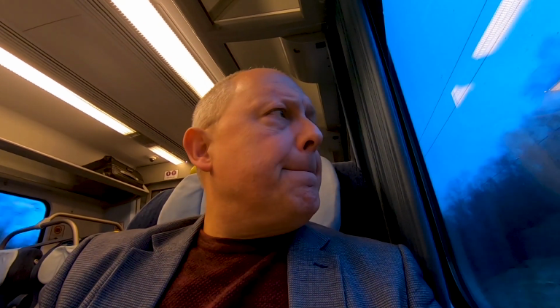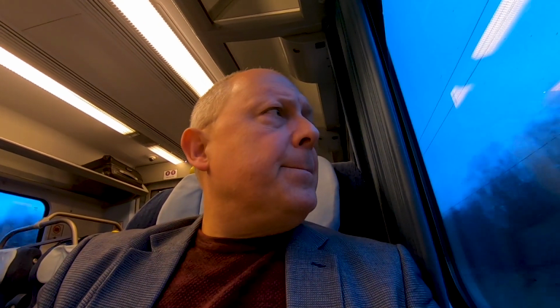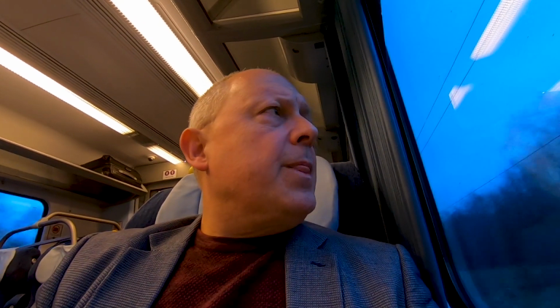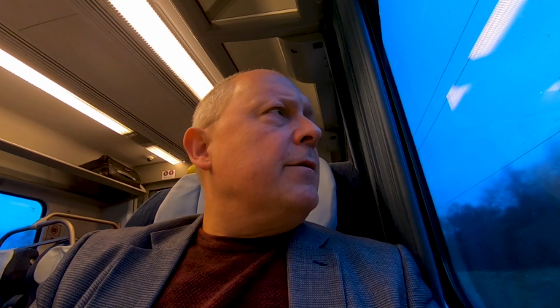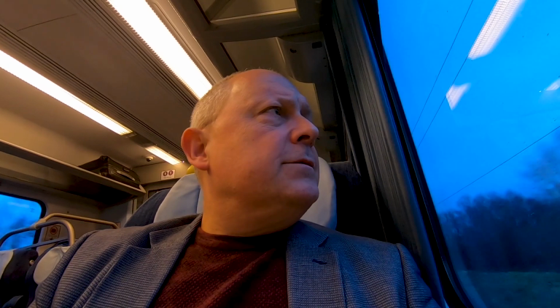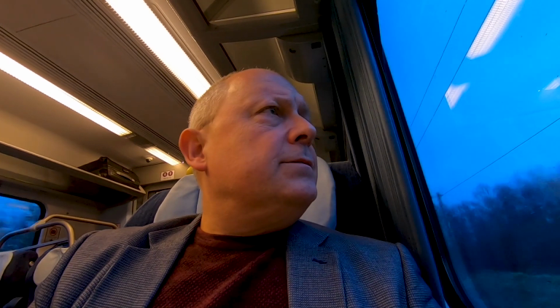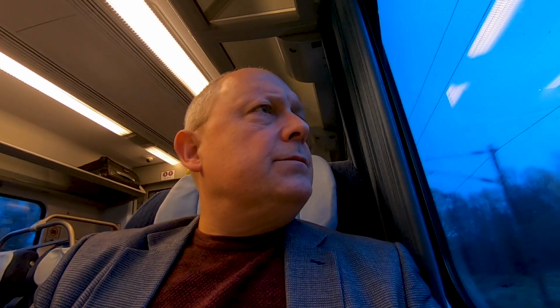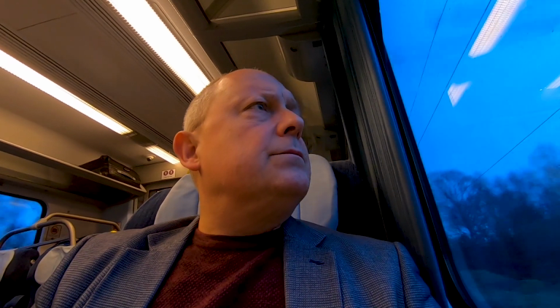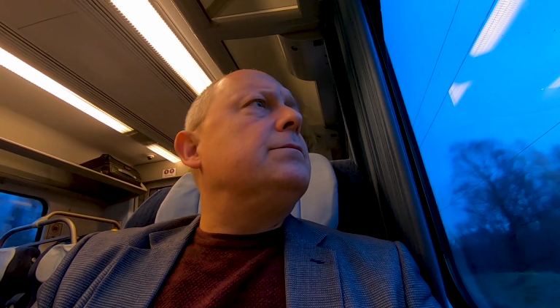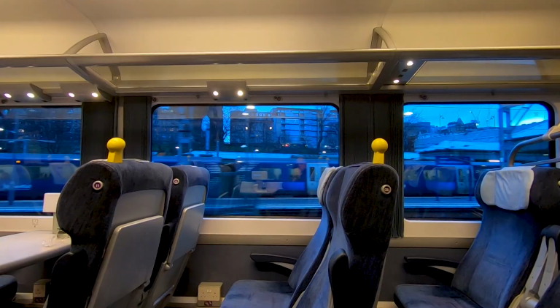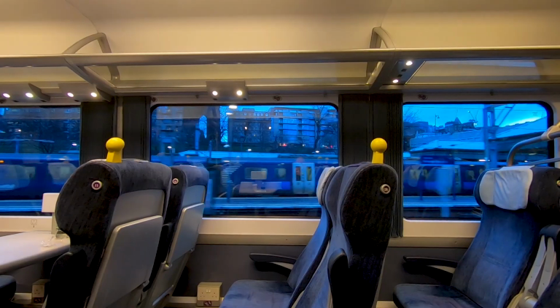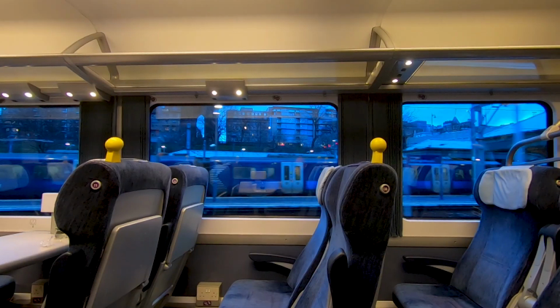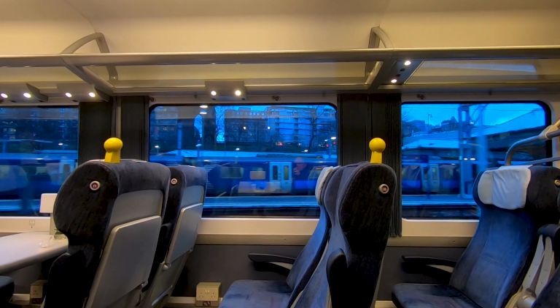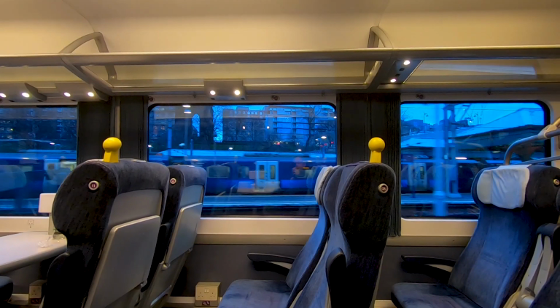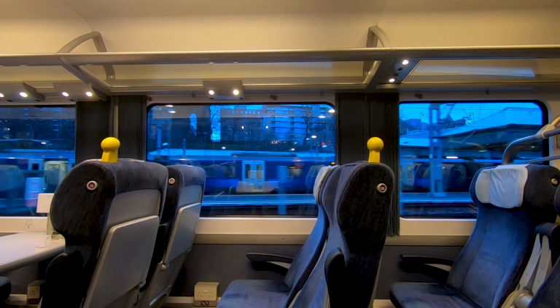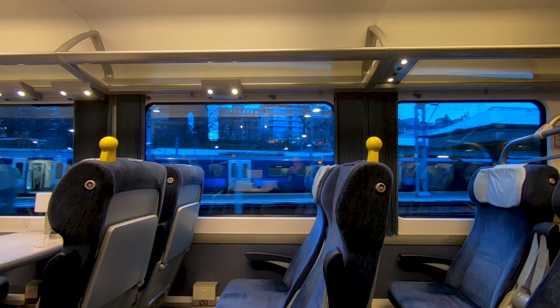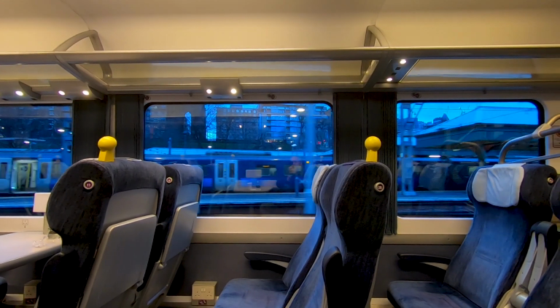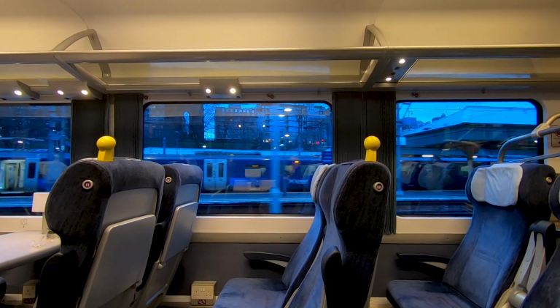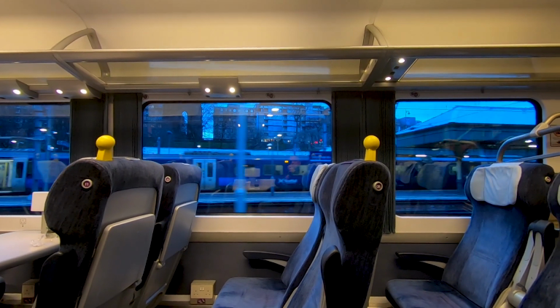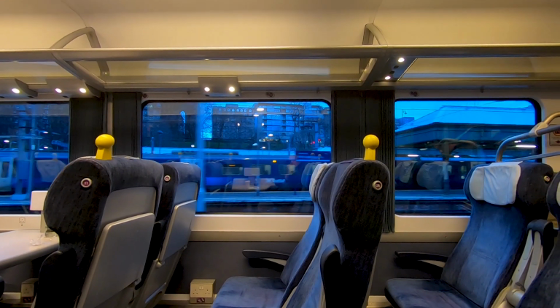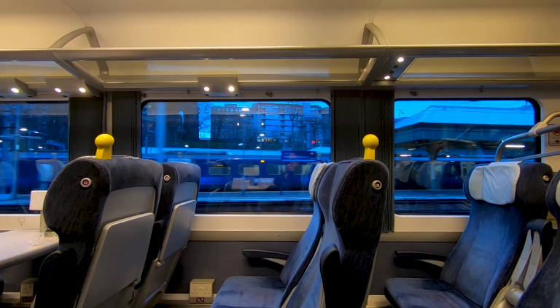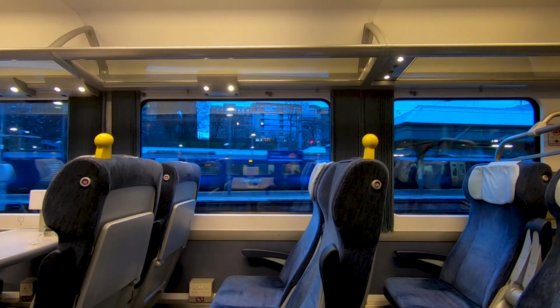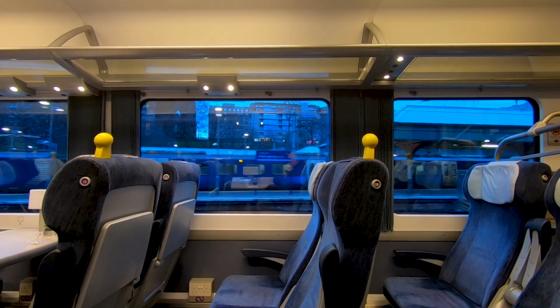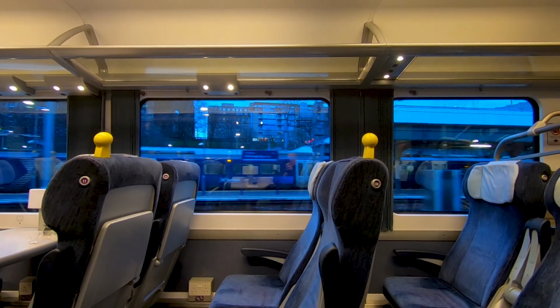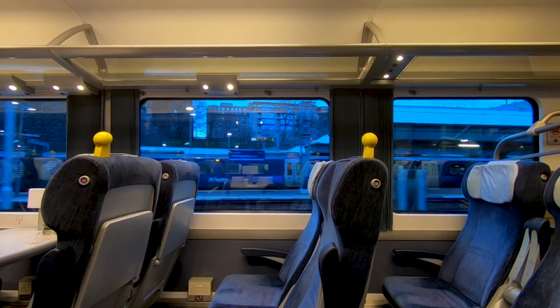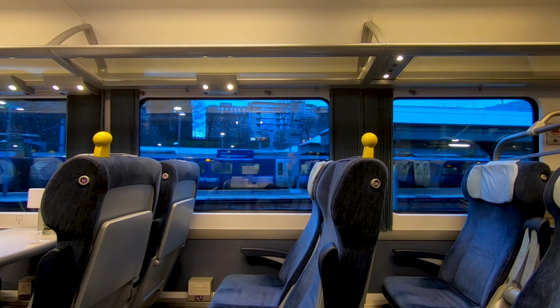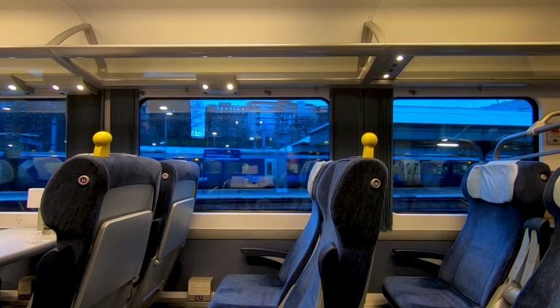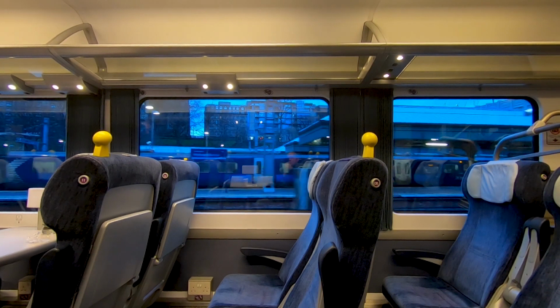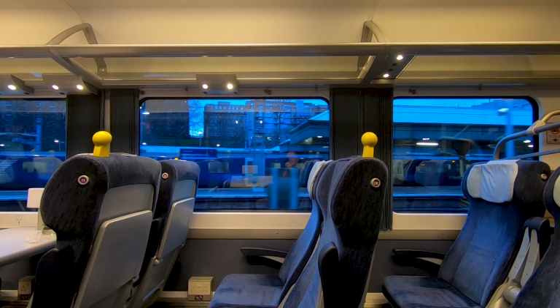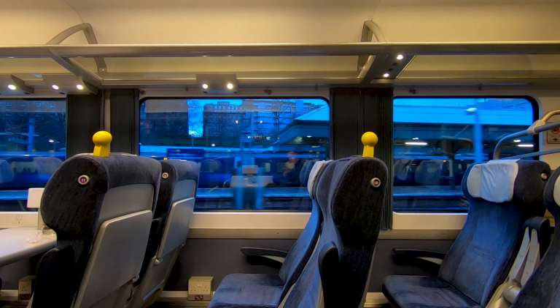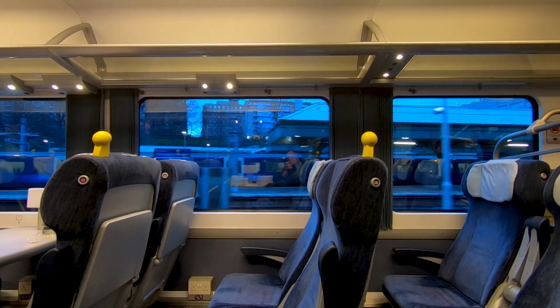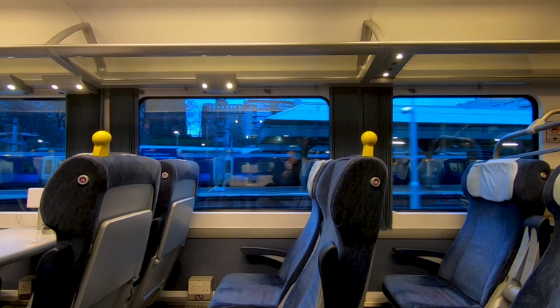We picked up a delay en route and so it was already starting to get dark as we approached Edinburgh Waverley station.